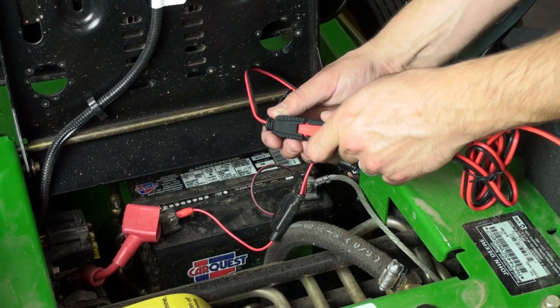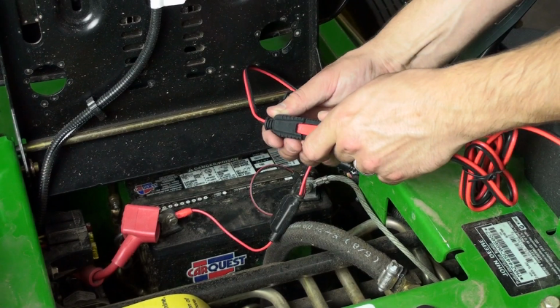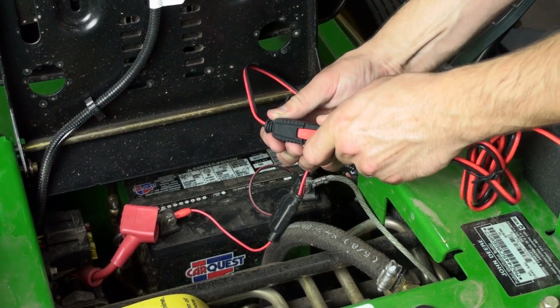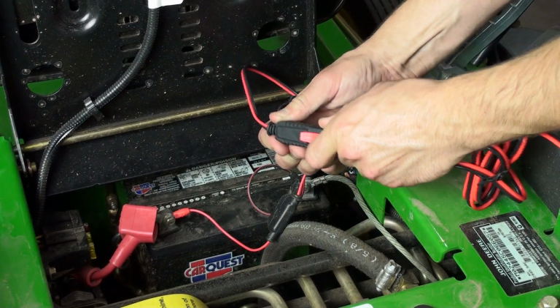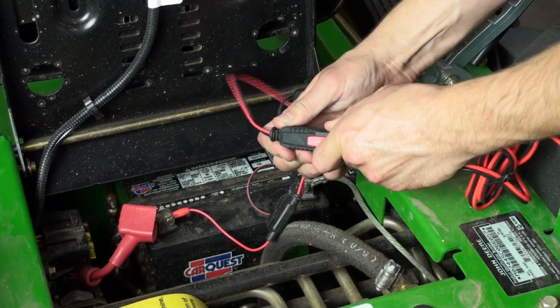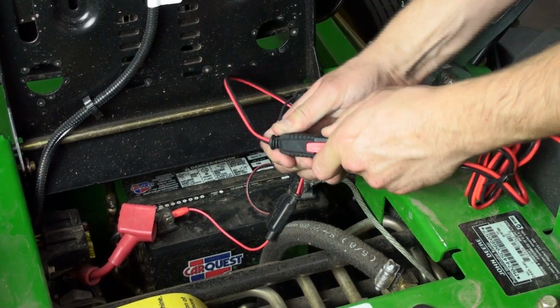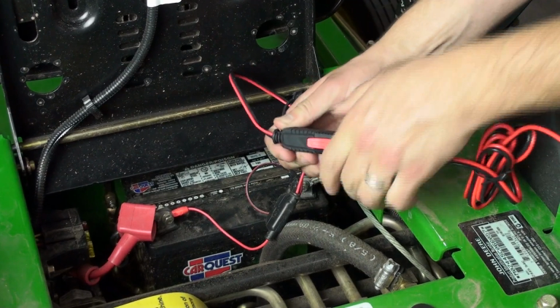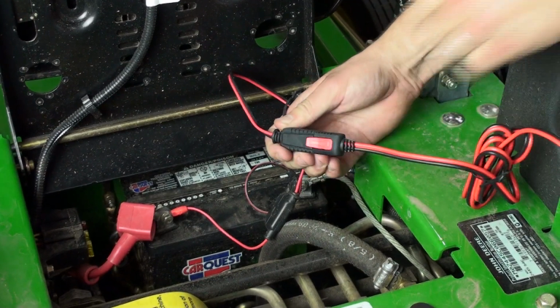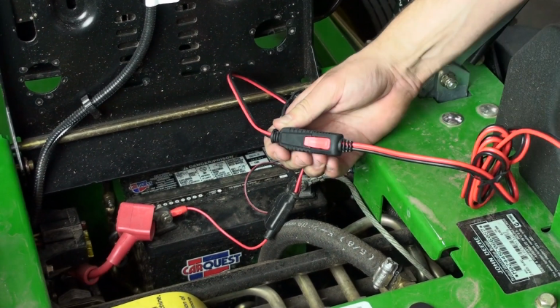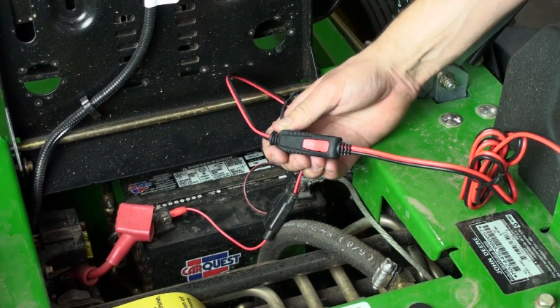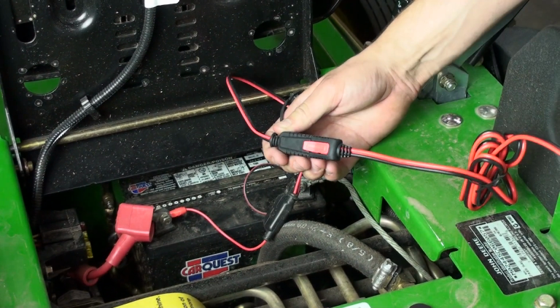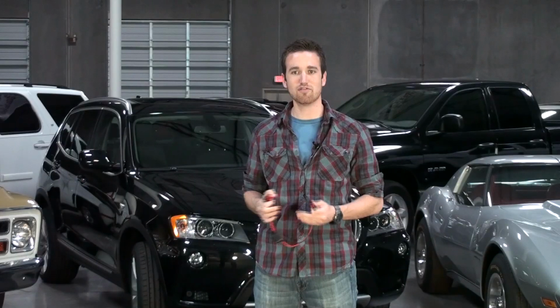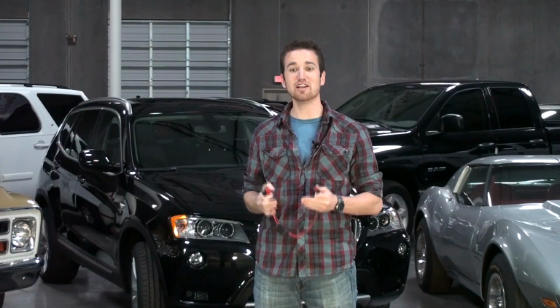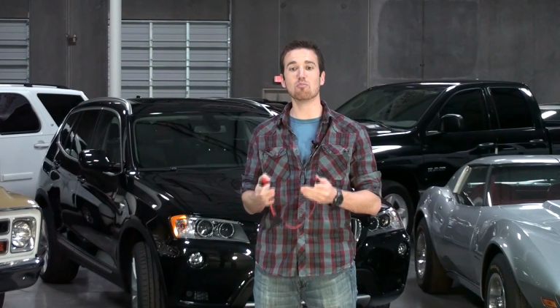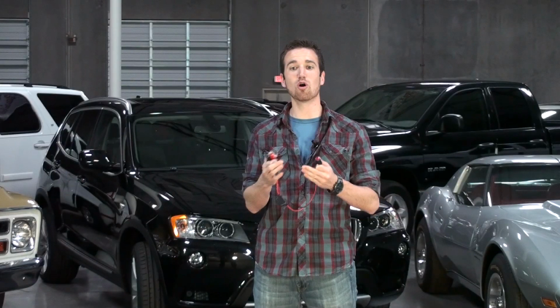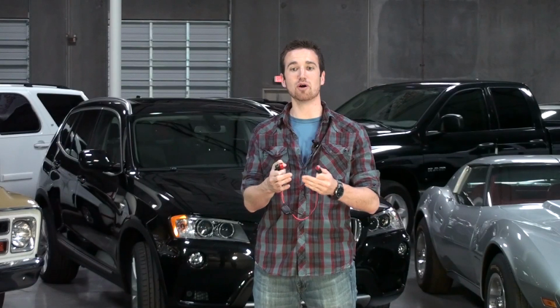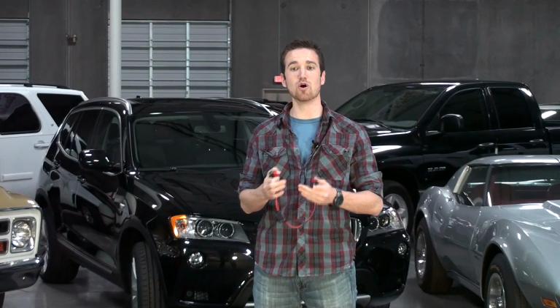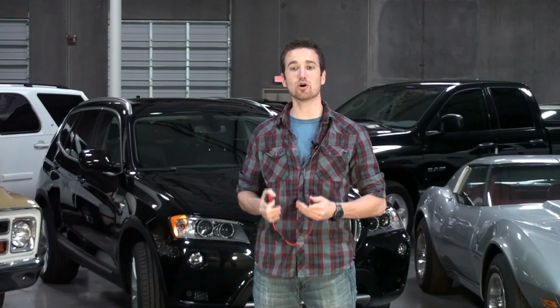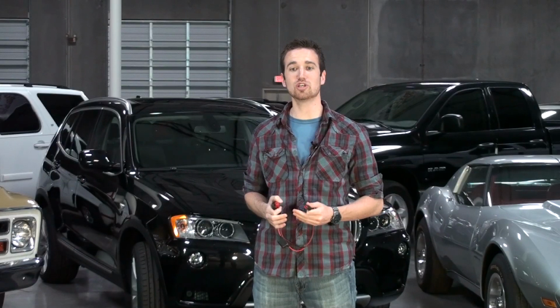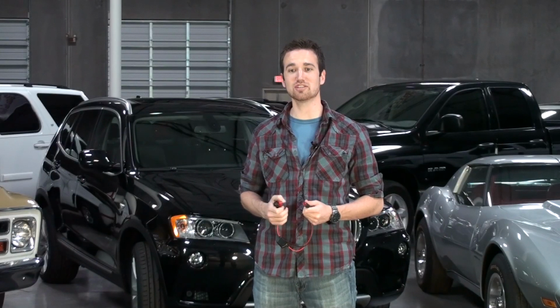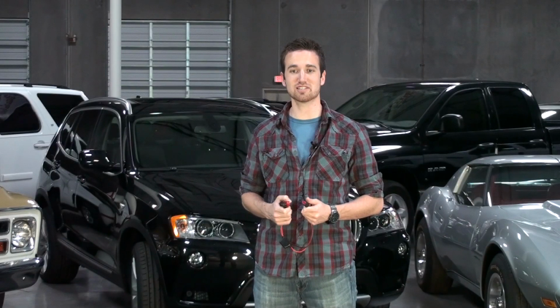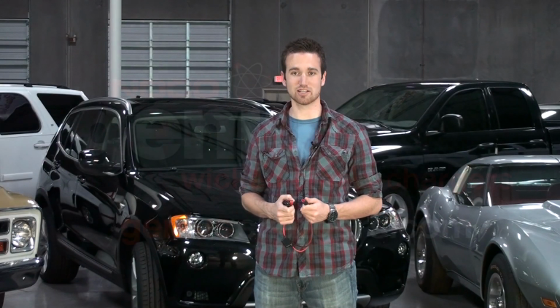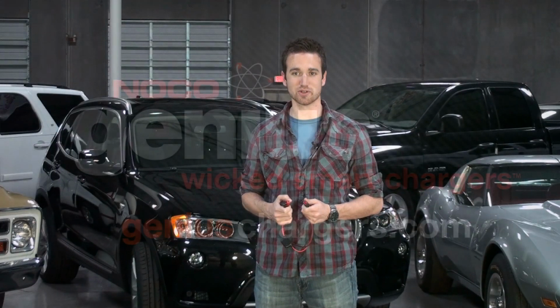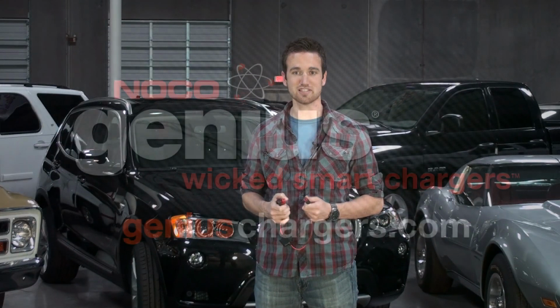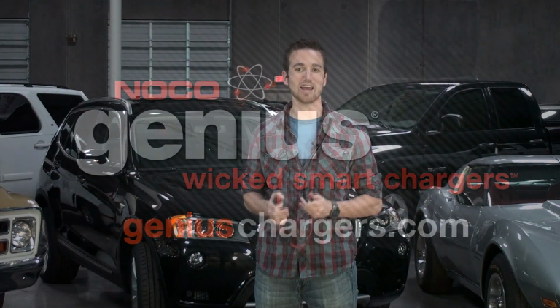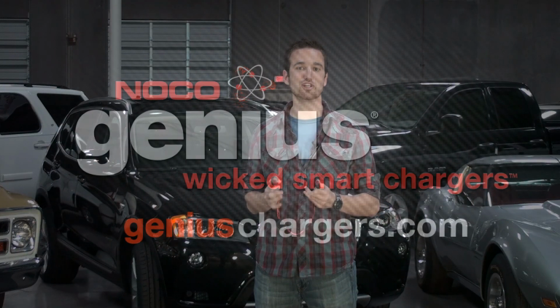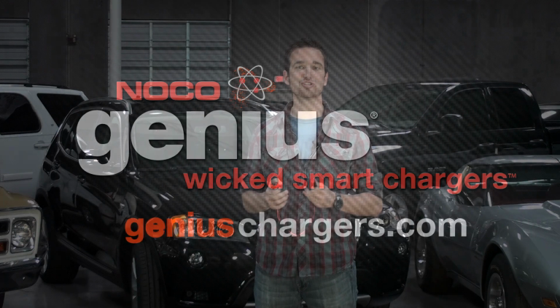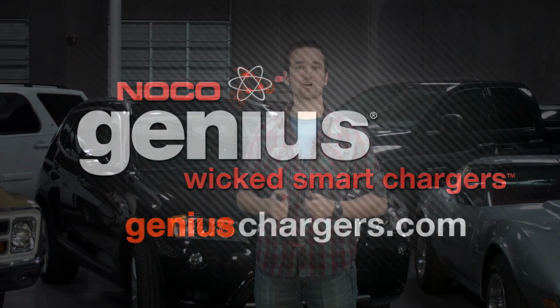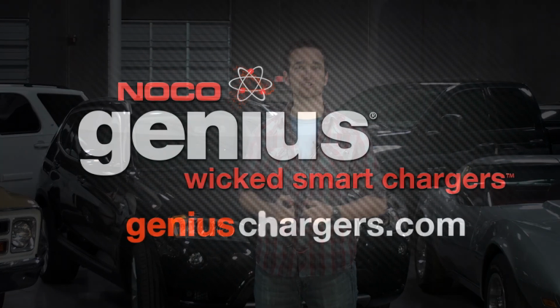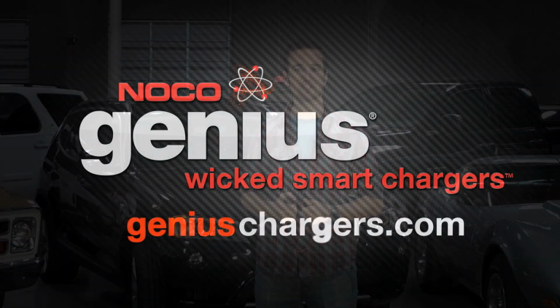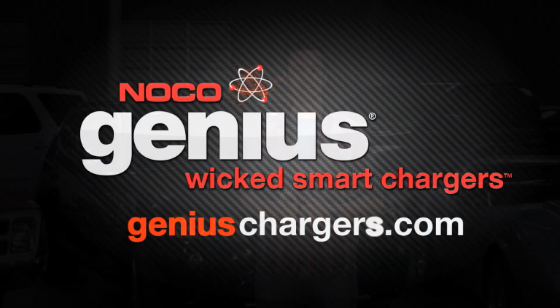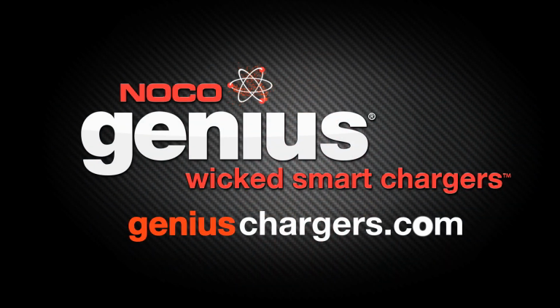Just snap and go. Find out more about NOCO Genius accessories at GeniusChargers.com.